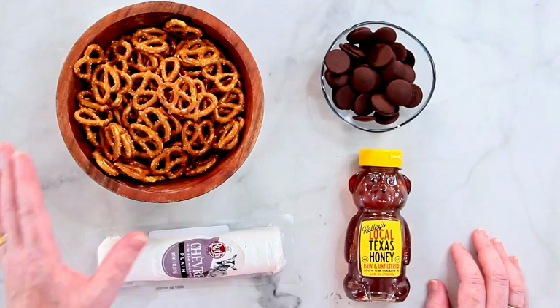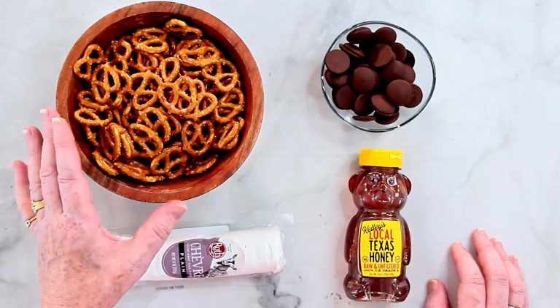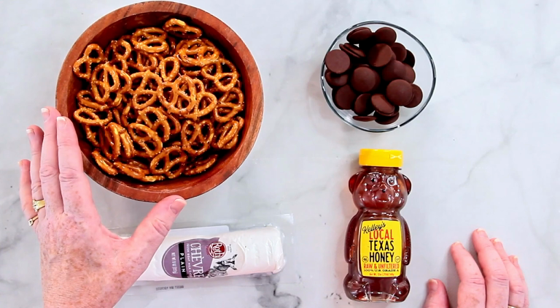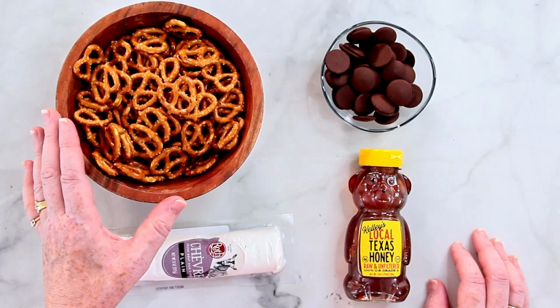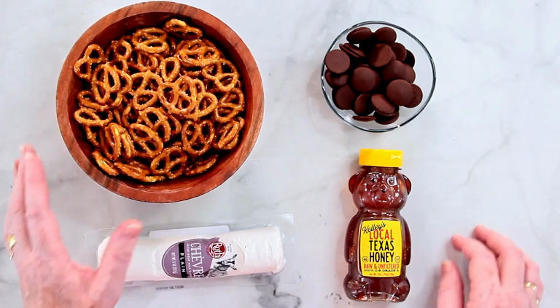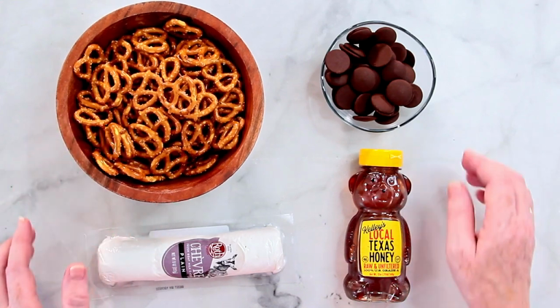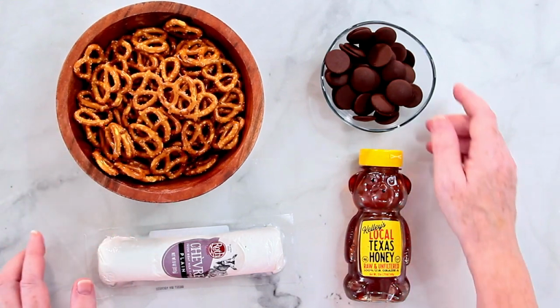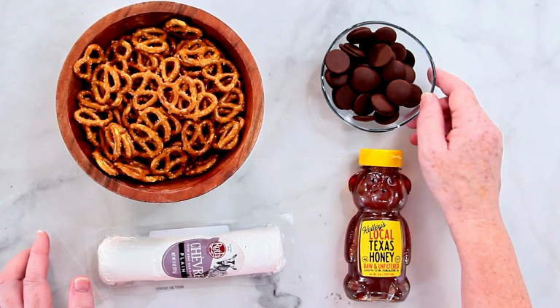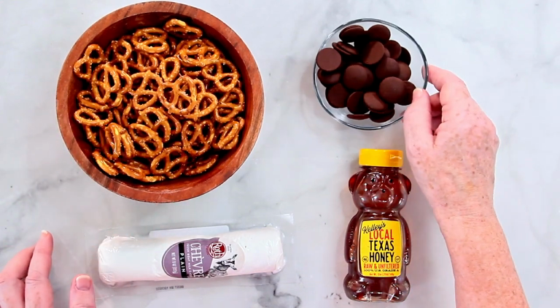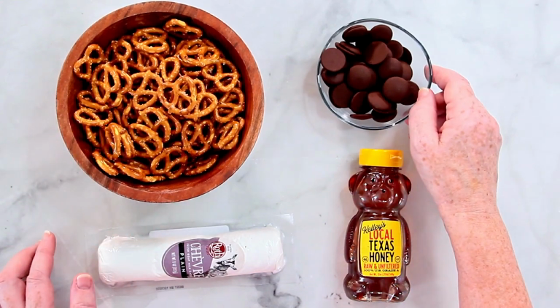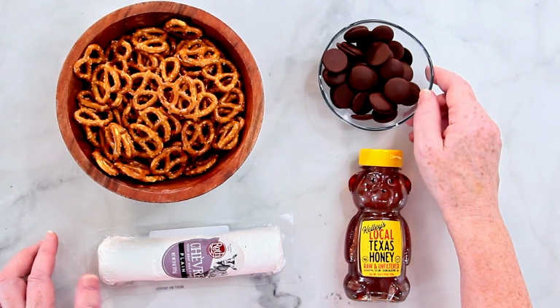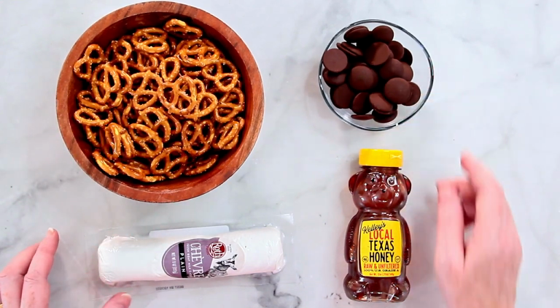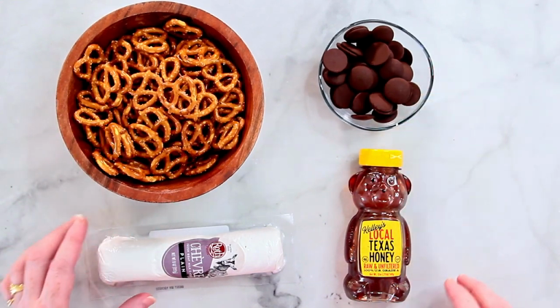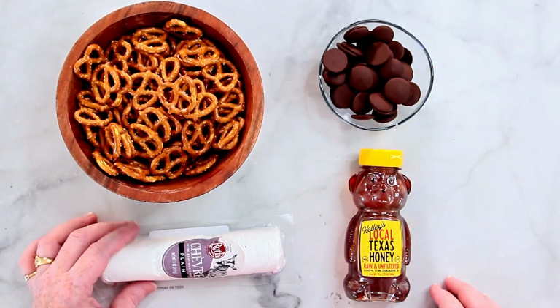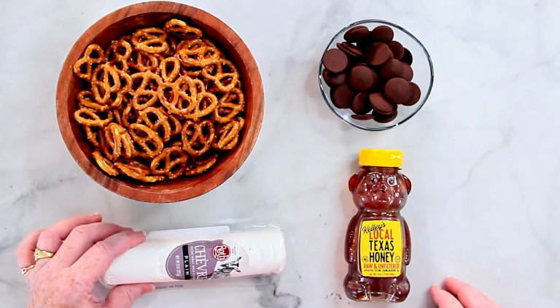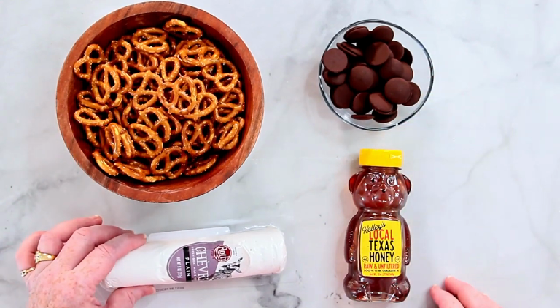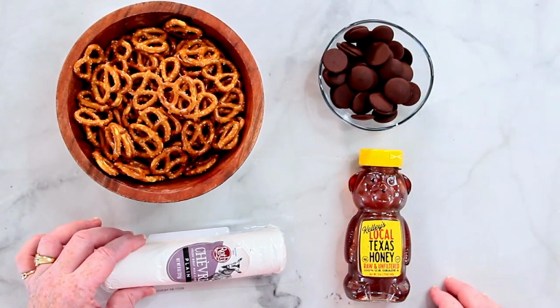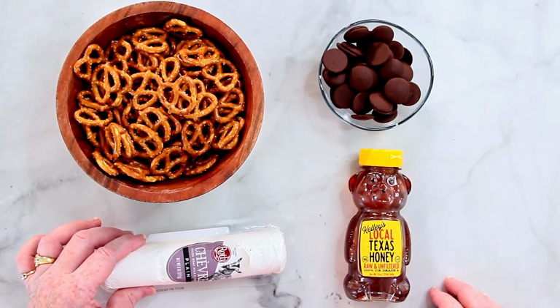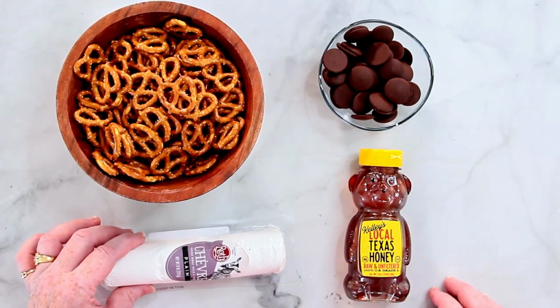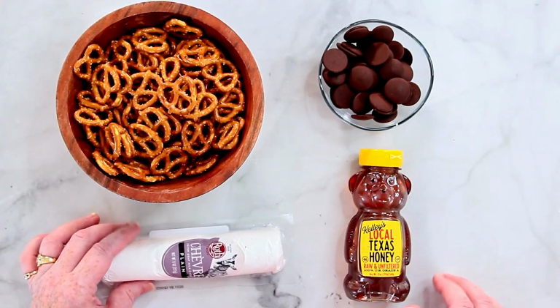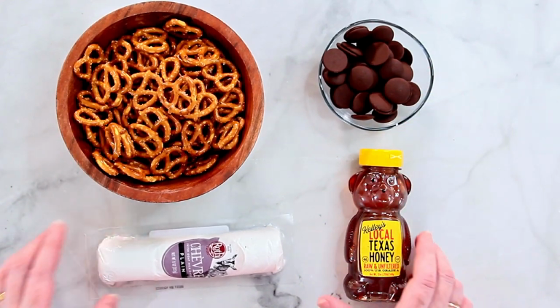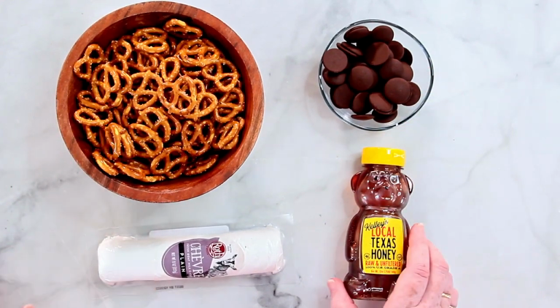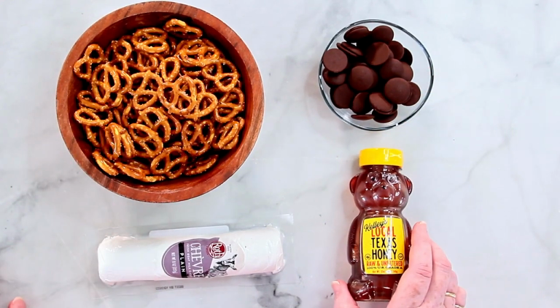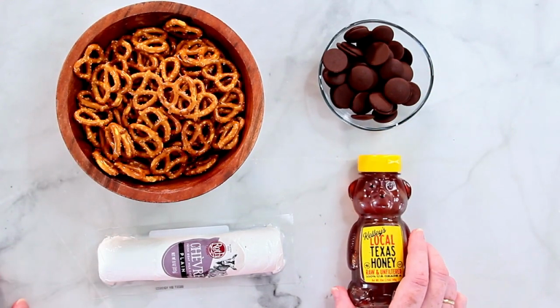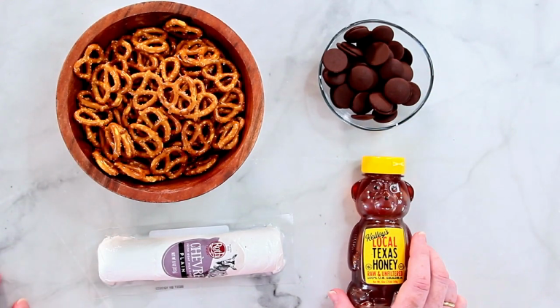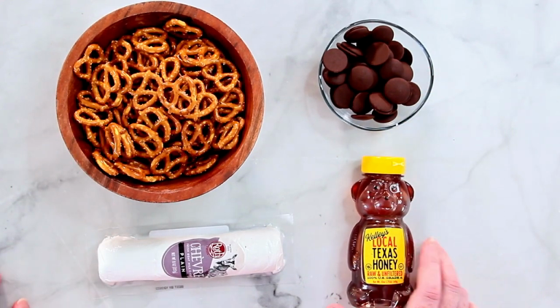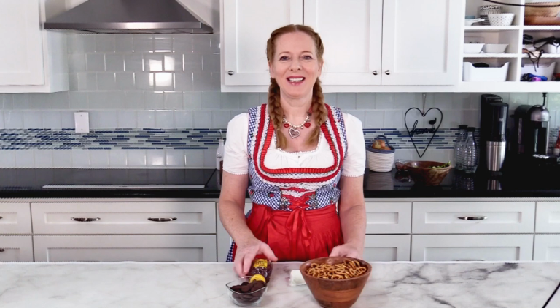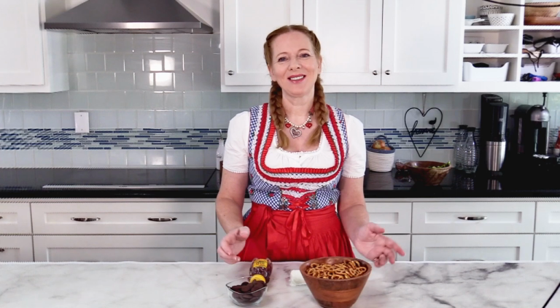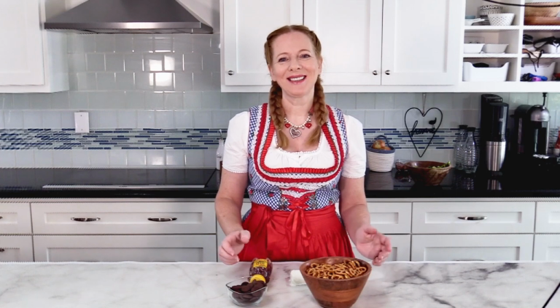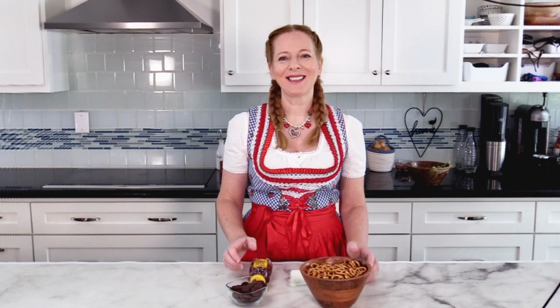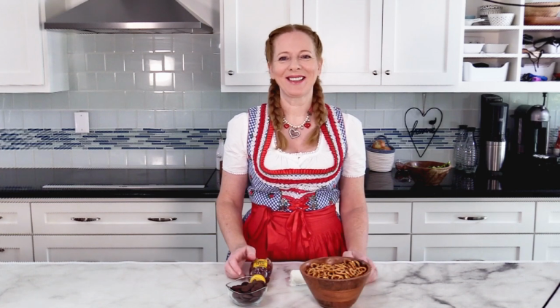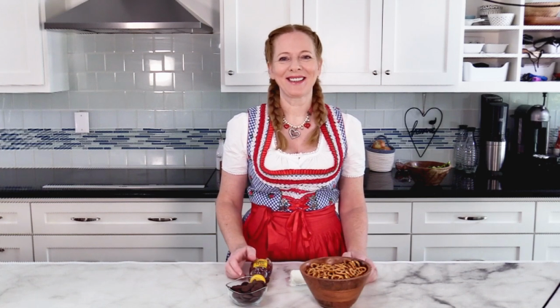You need pretzels, some chocolate to melt, some goat cheese, and some honey. So let's get started.